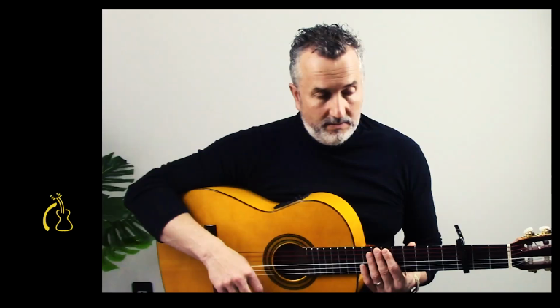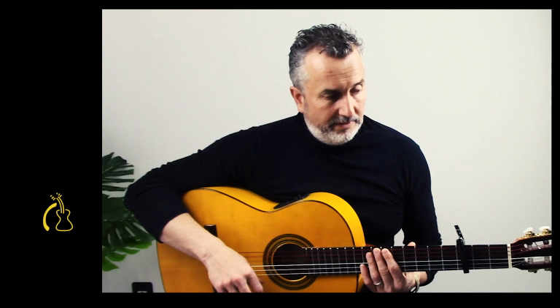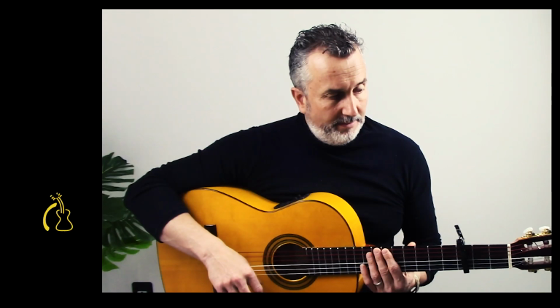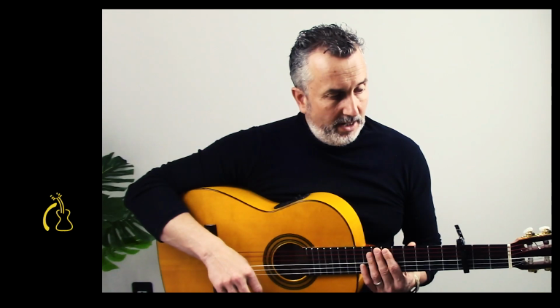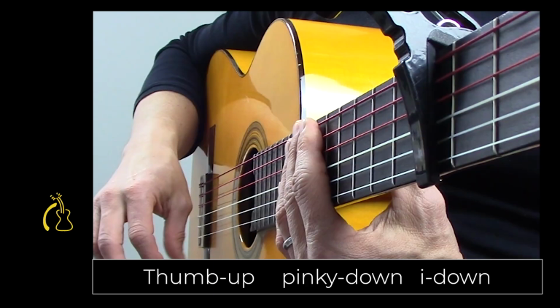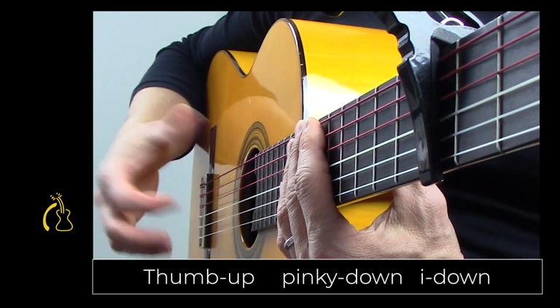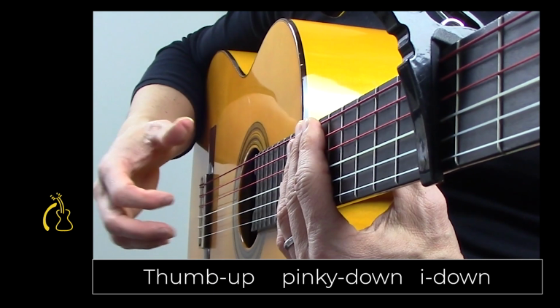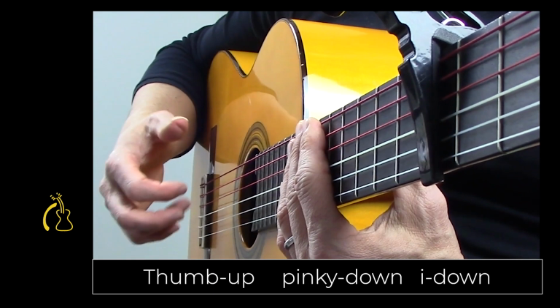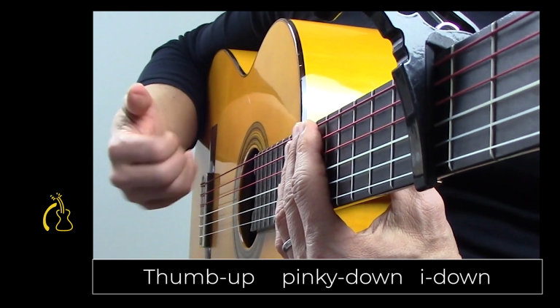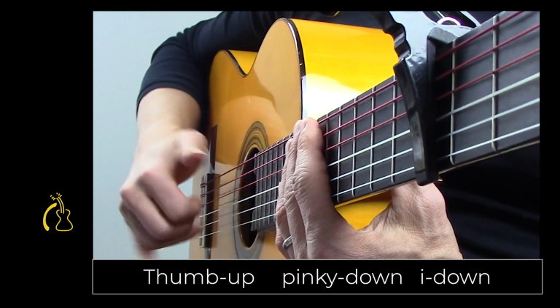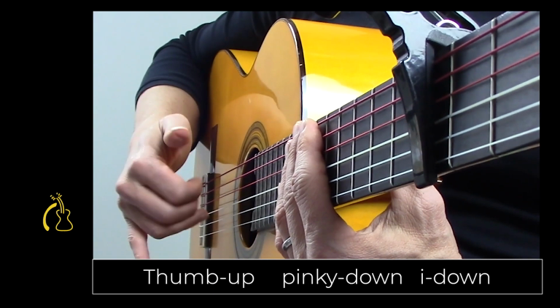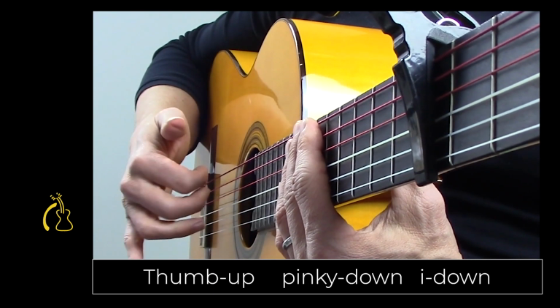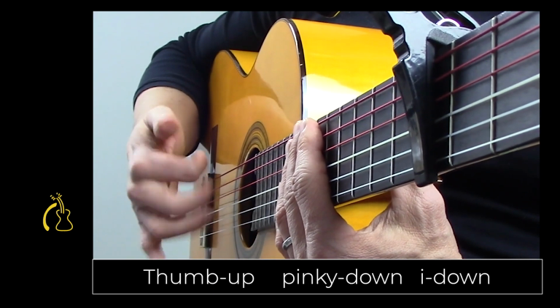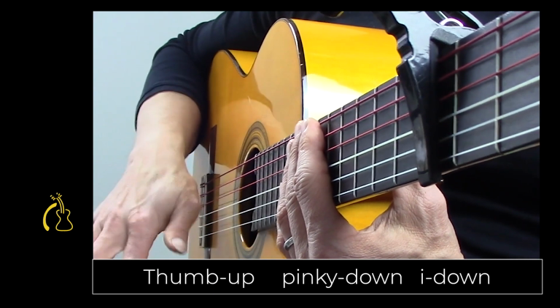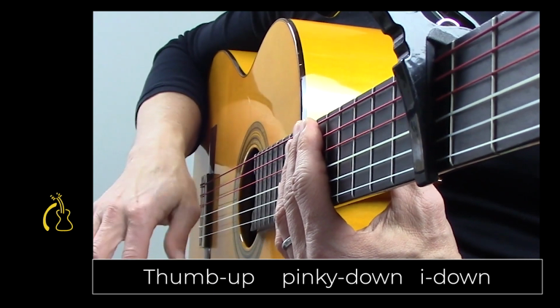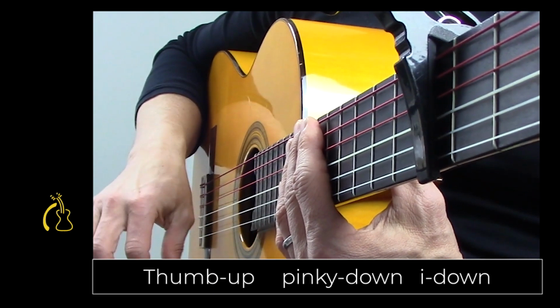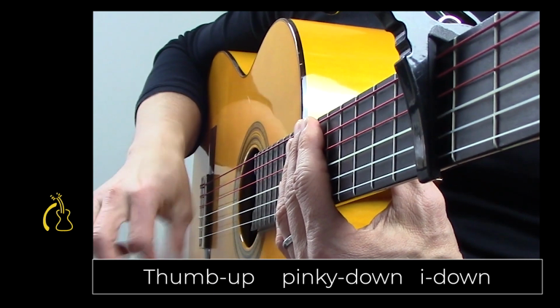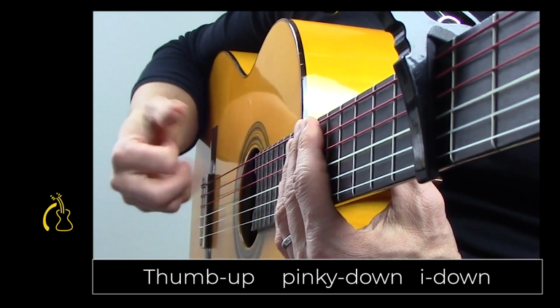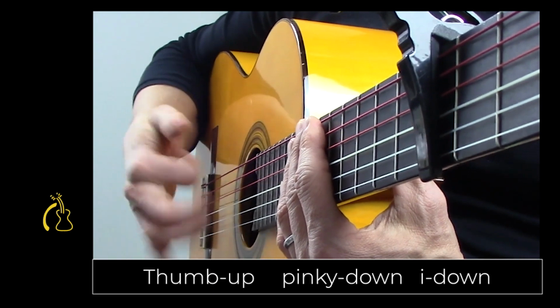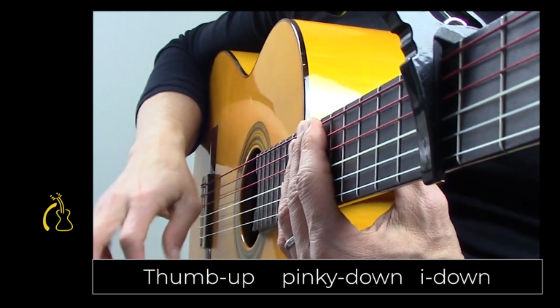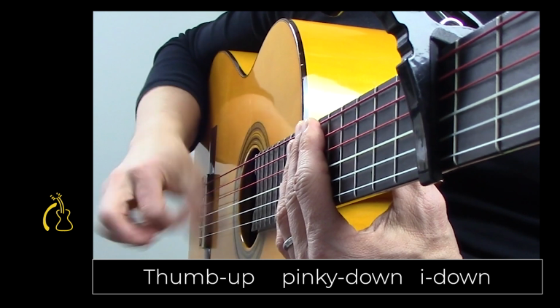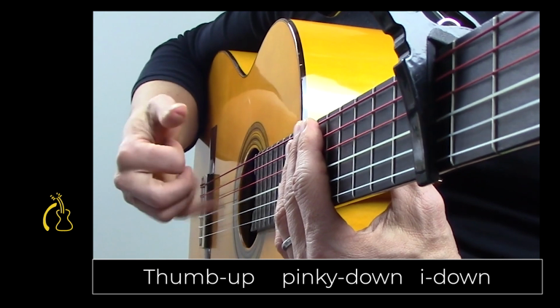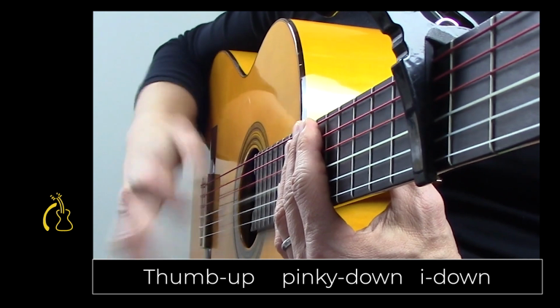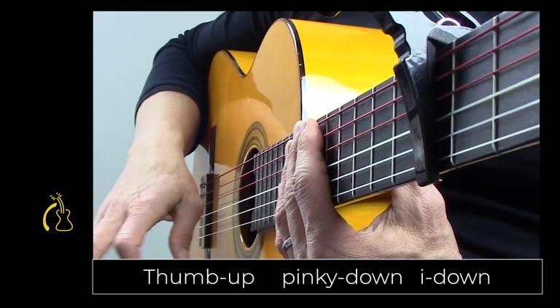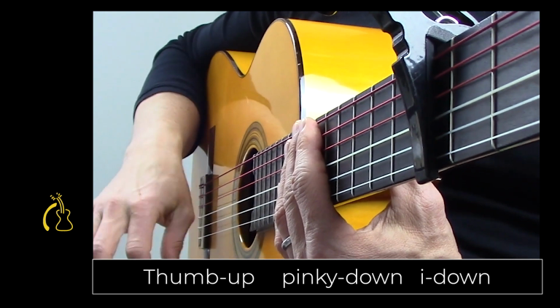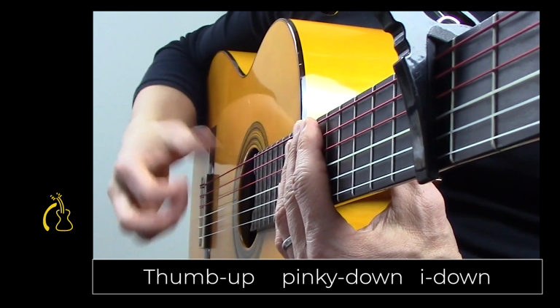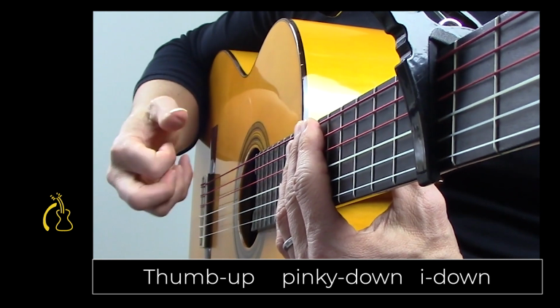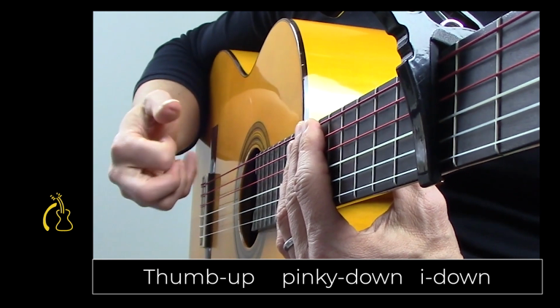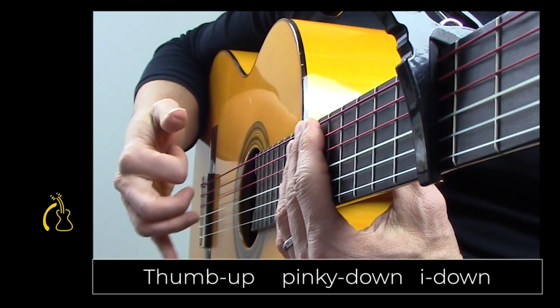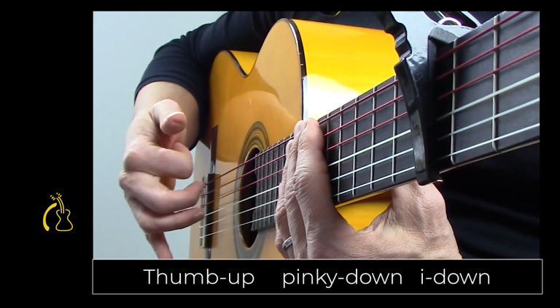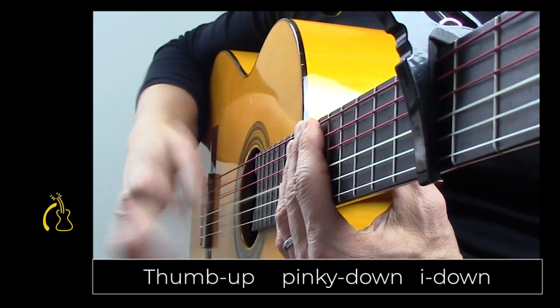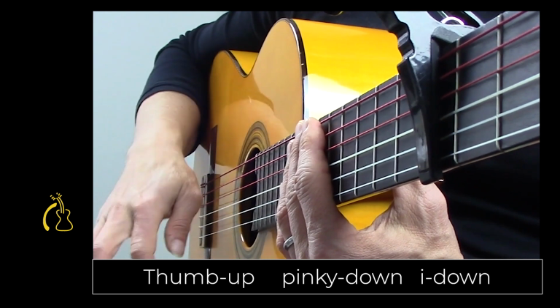Thumb up, pinky down, index down: one, two, three.